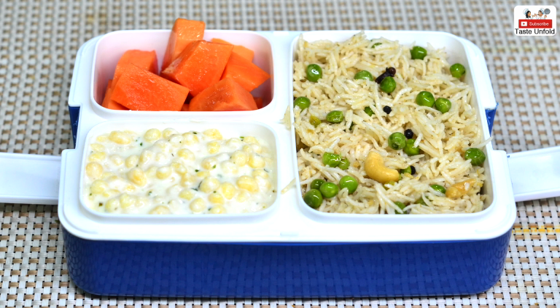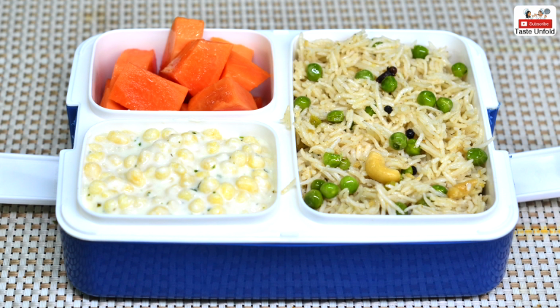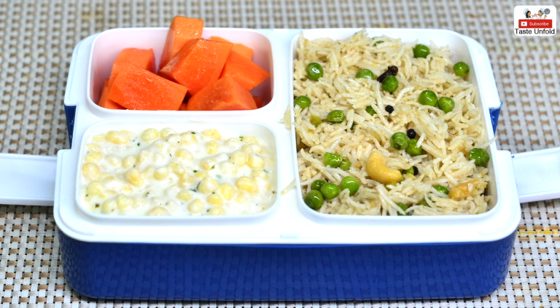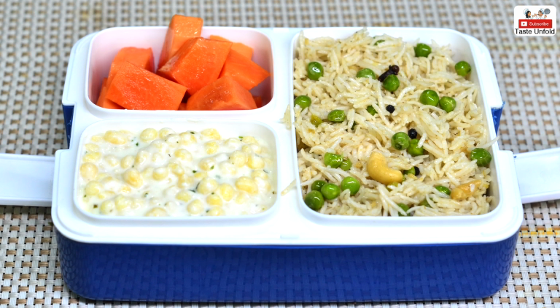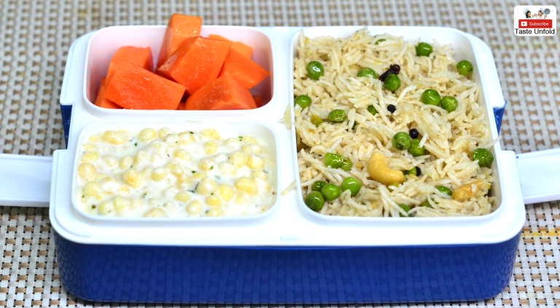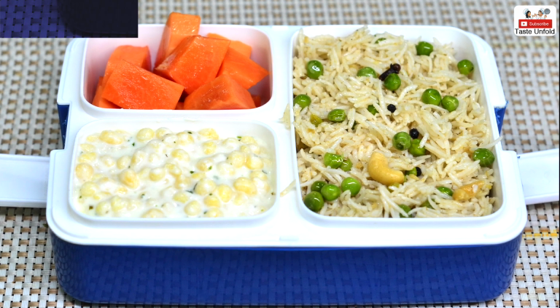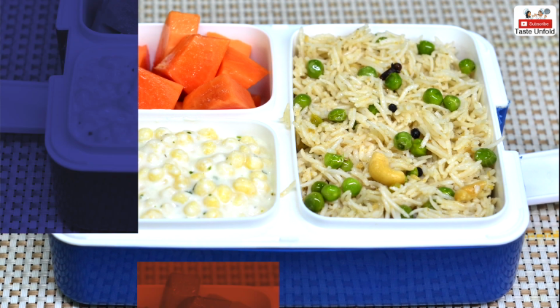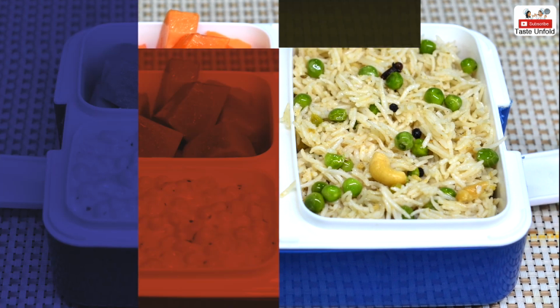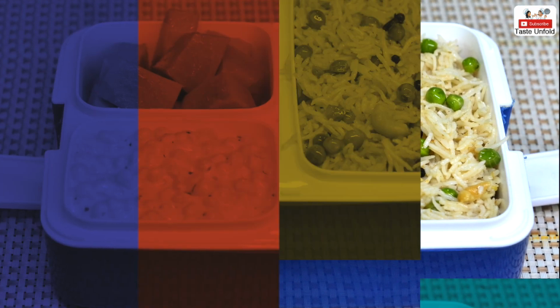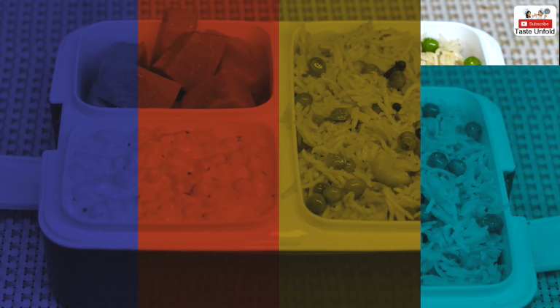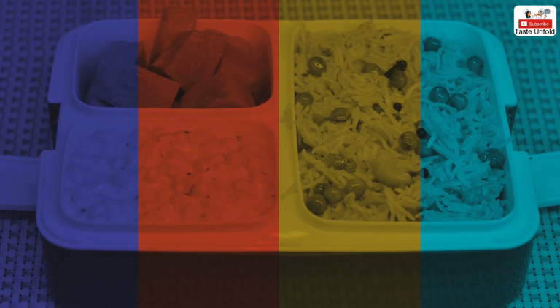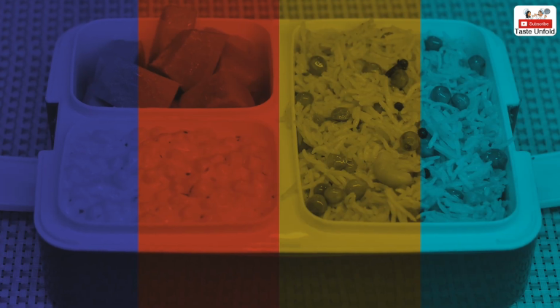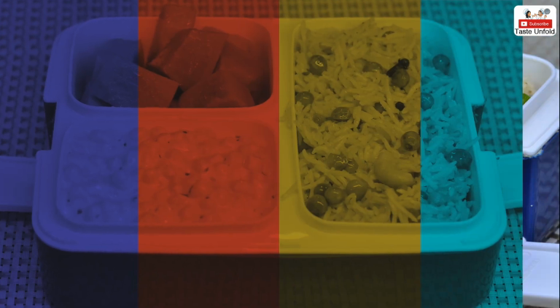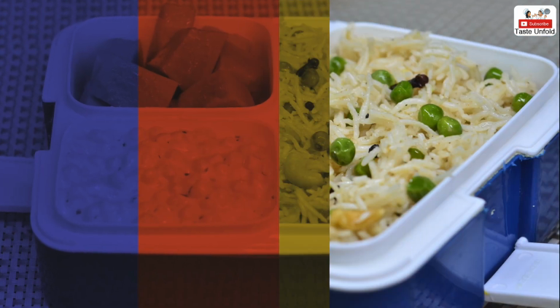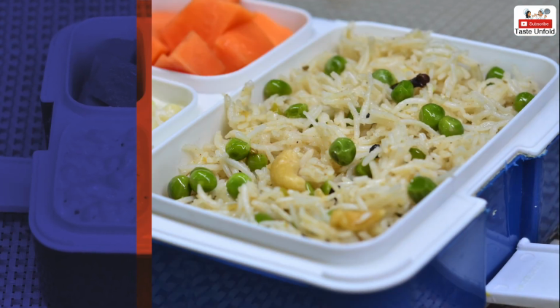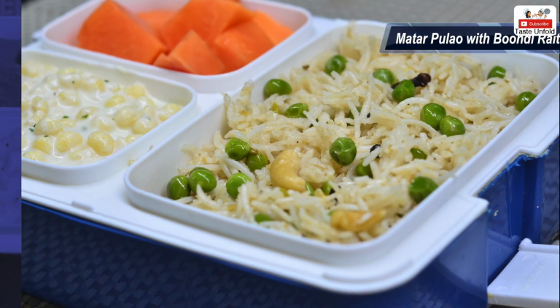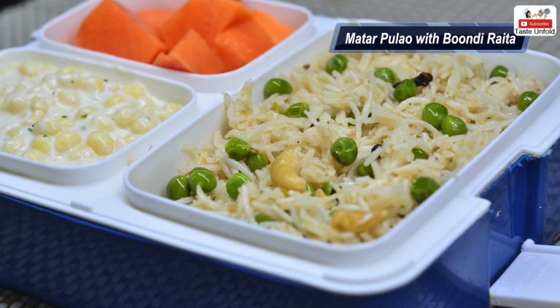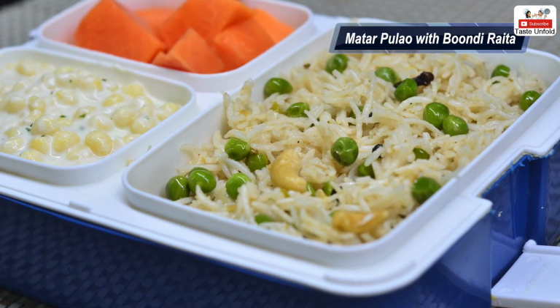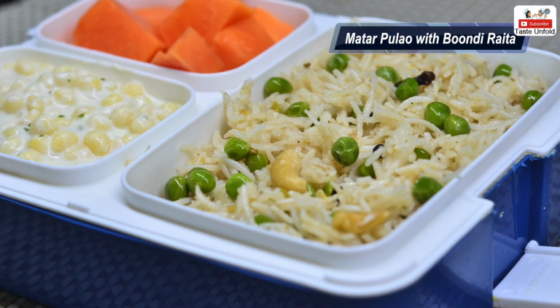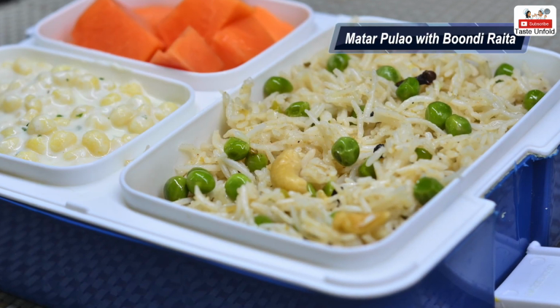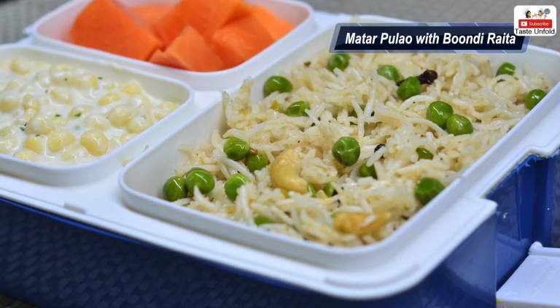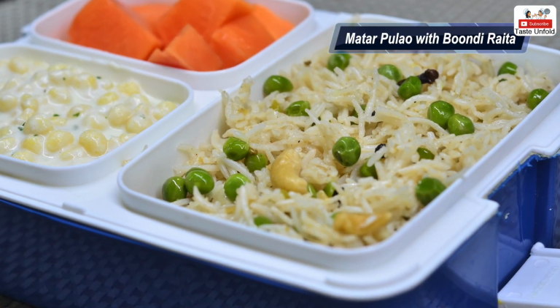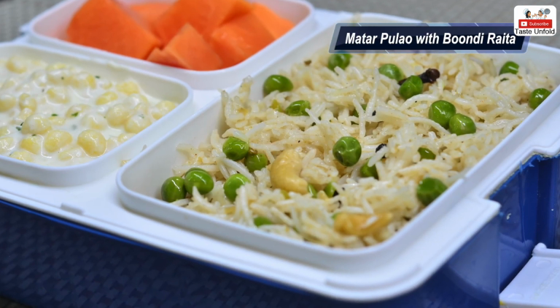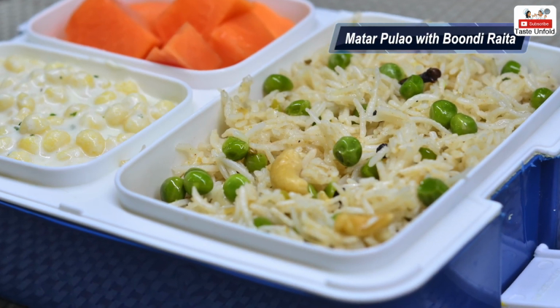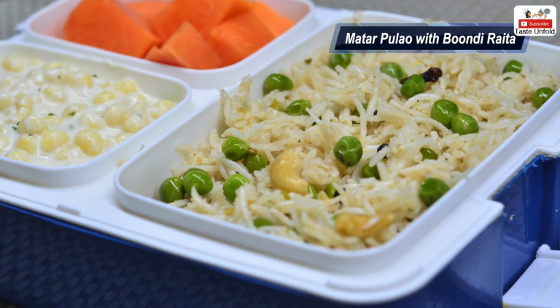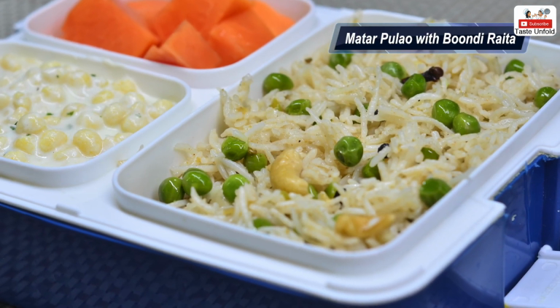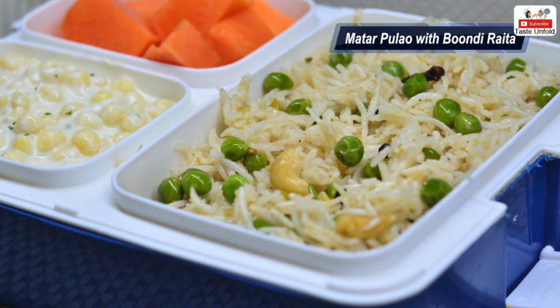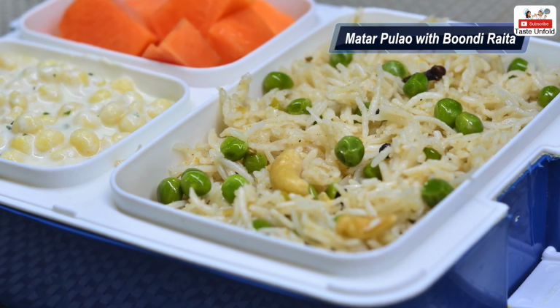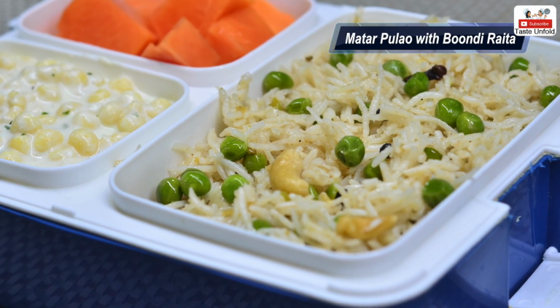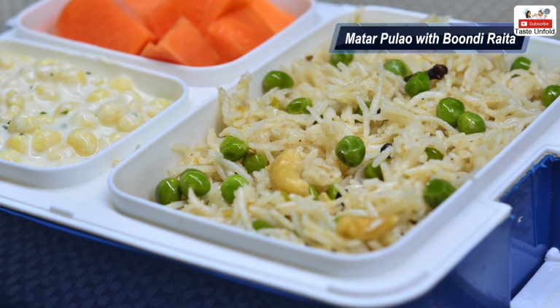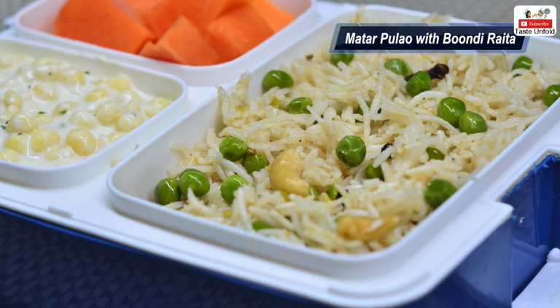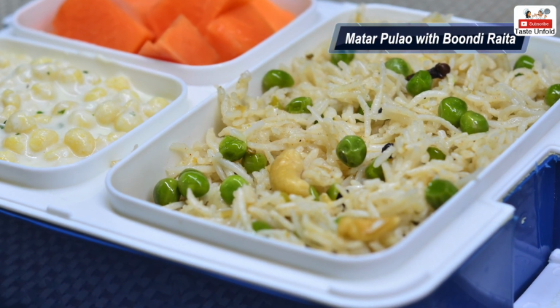Let's start. Our lunchbox main recipe is mutter pulao, with which we will also take boondi raita. First of all, let's begin.